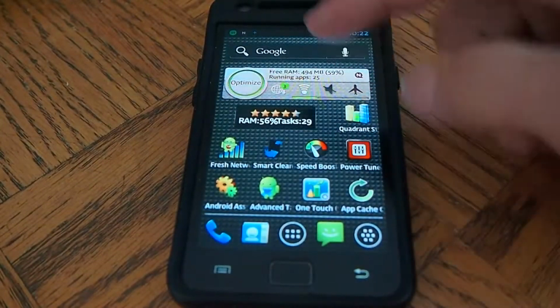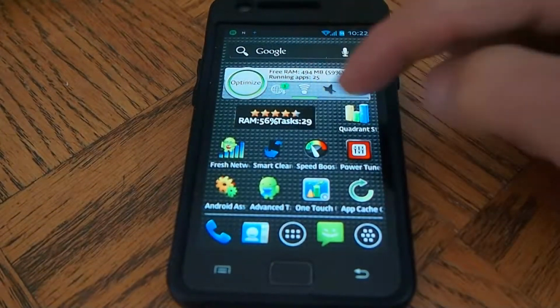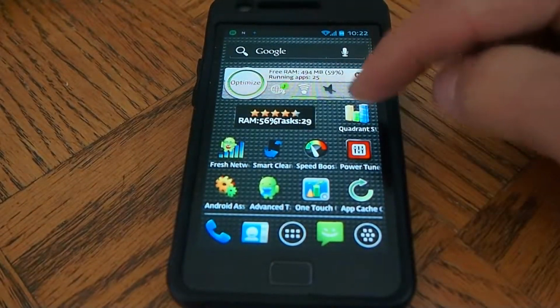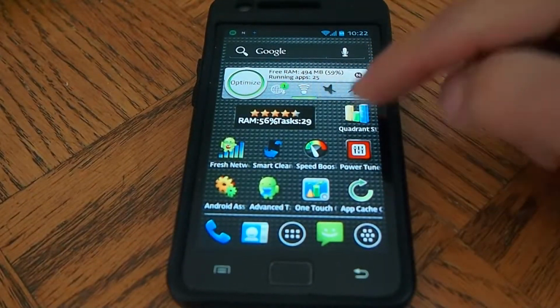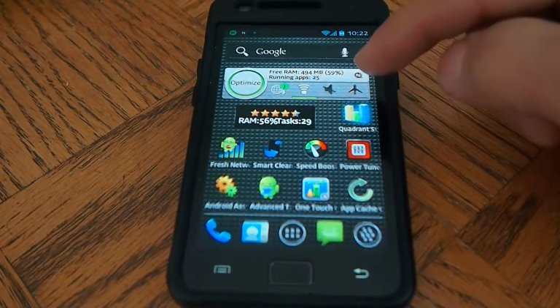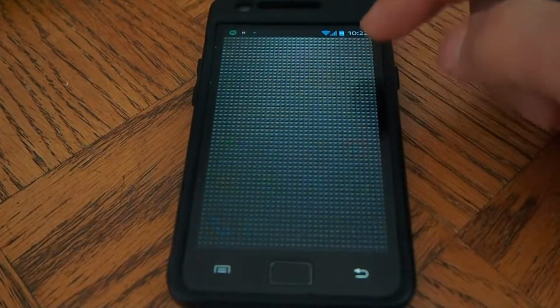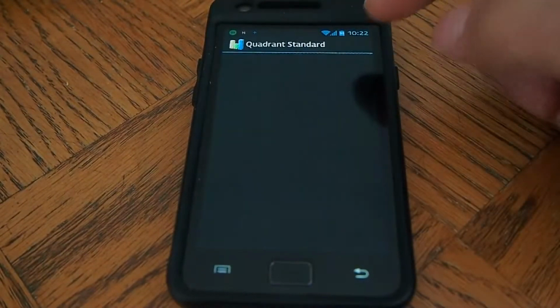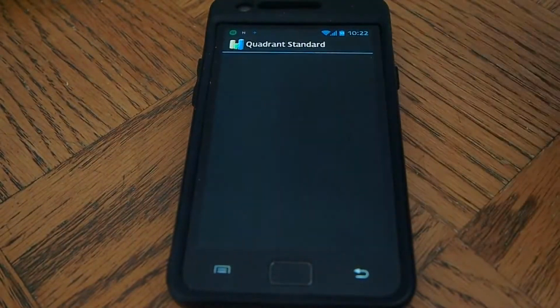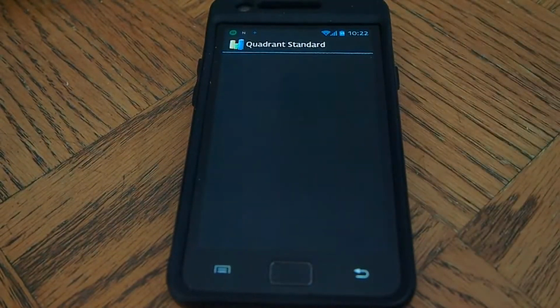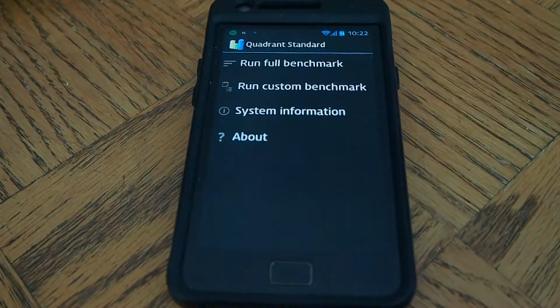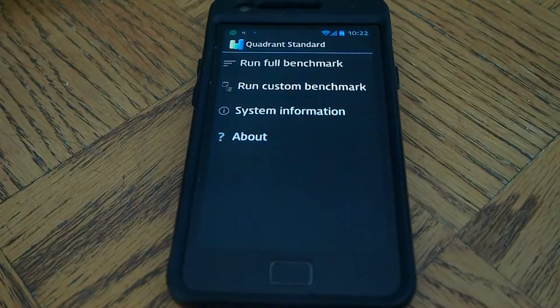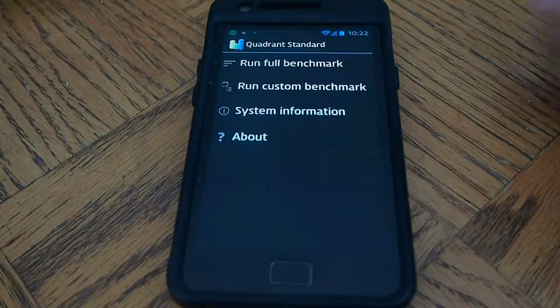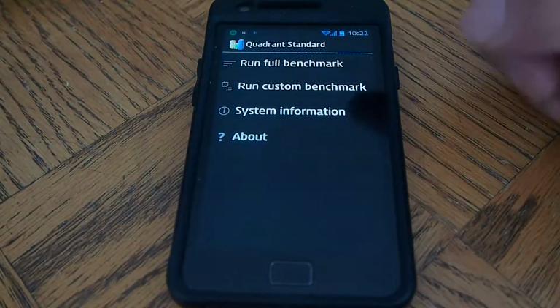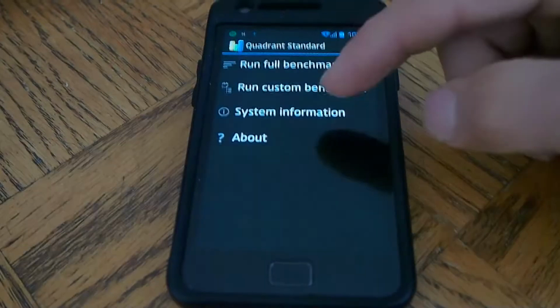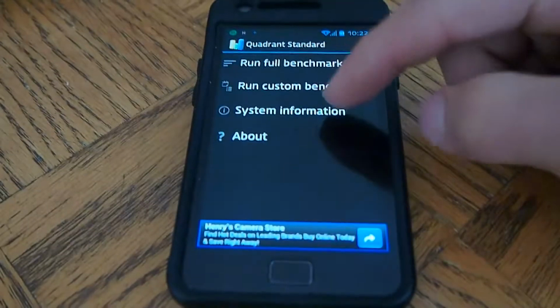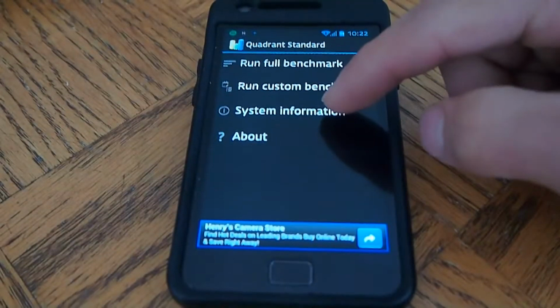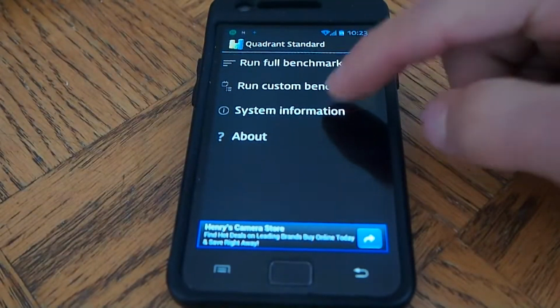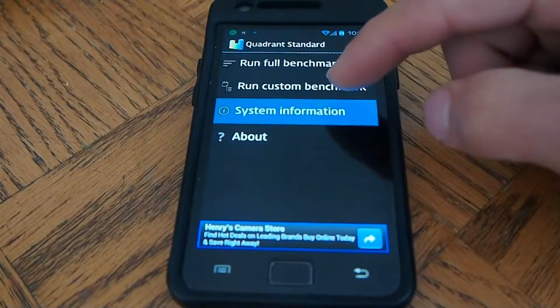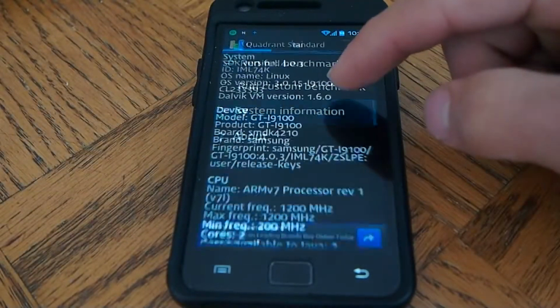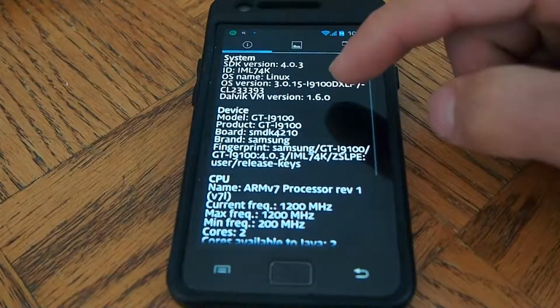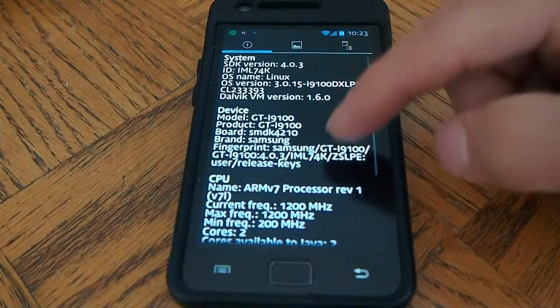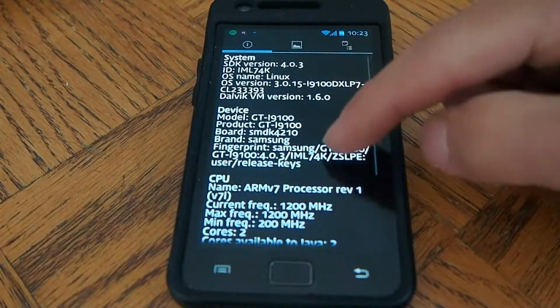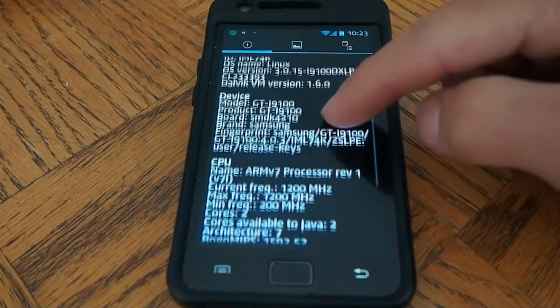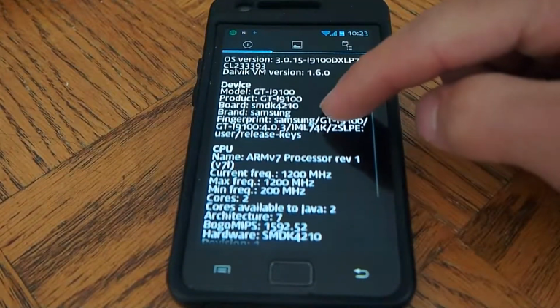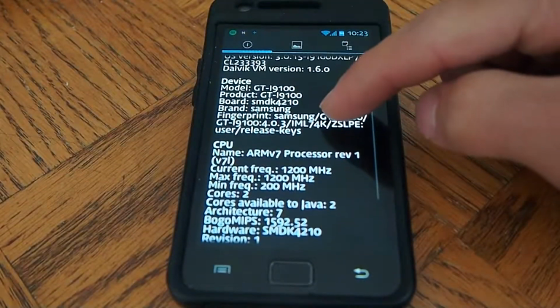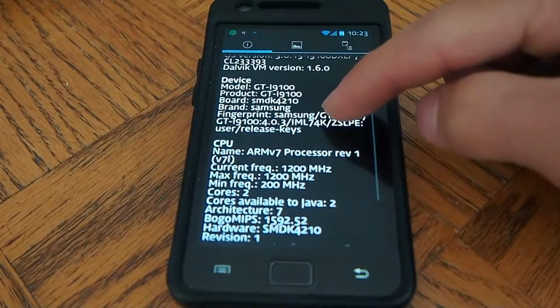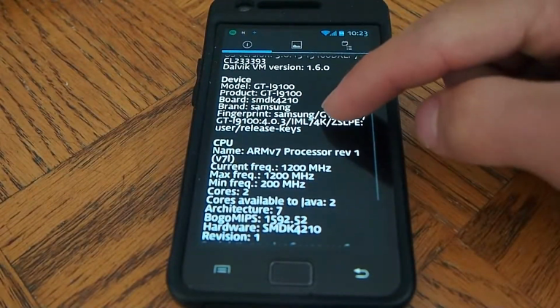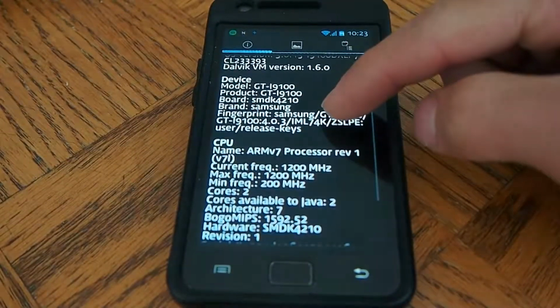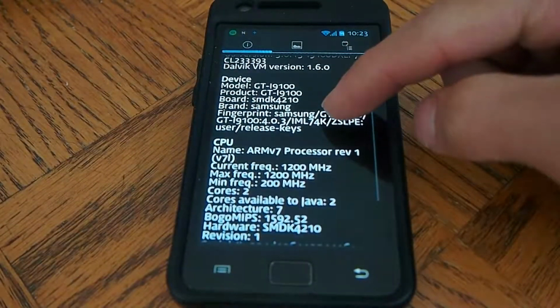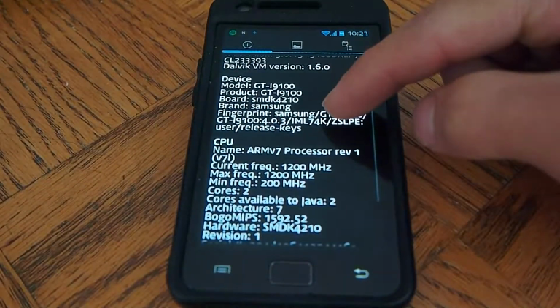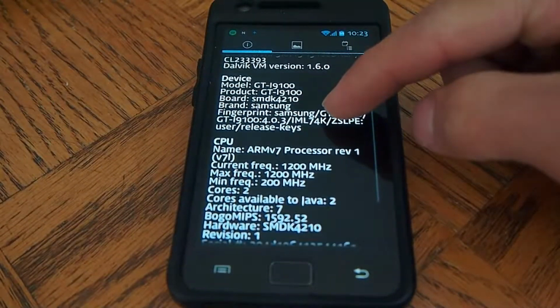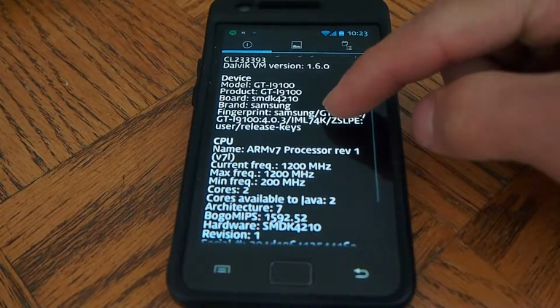Okay, now we're going to try Quadrant again. Yeah, there — now it's correct, showing 2 cores.